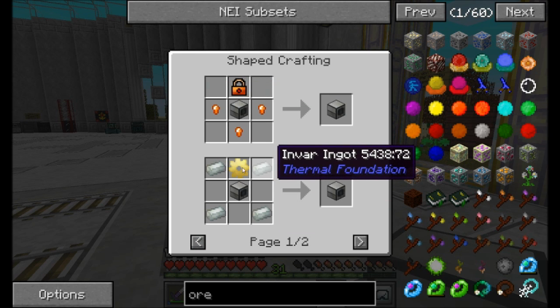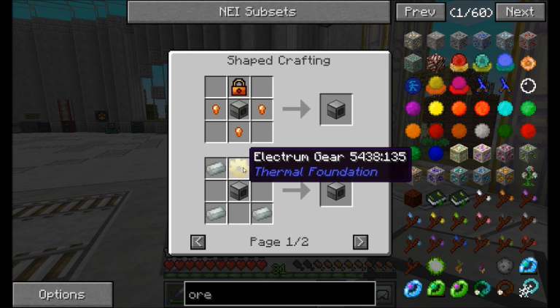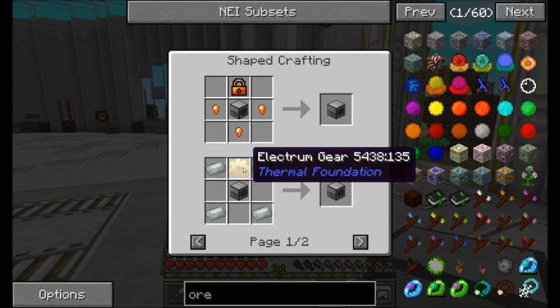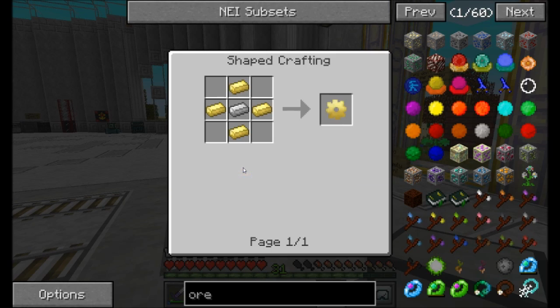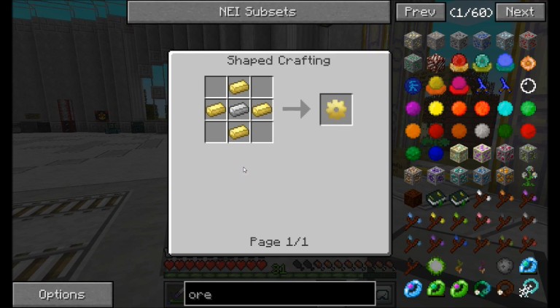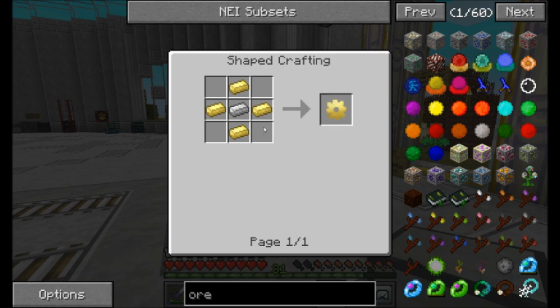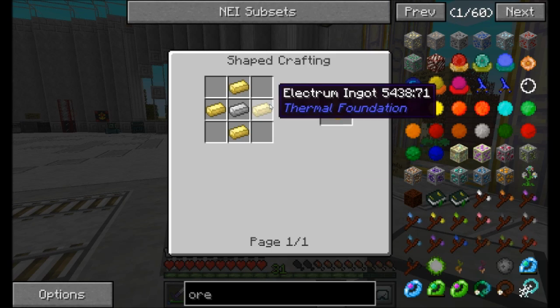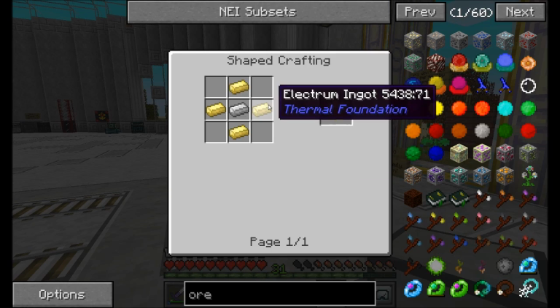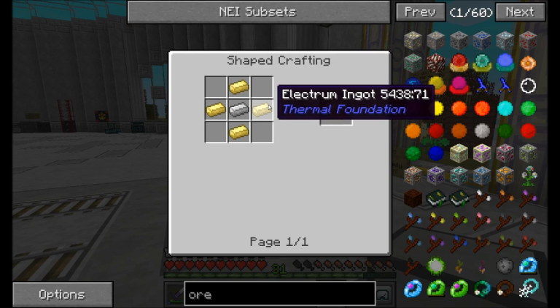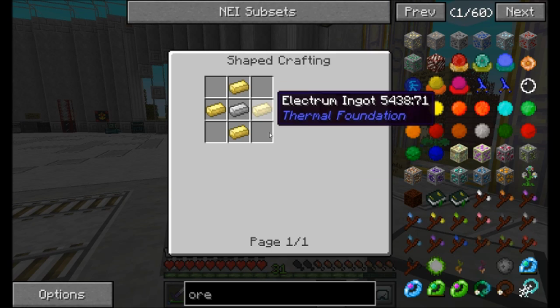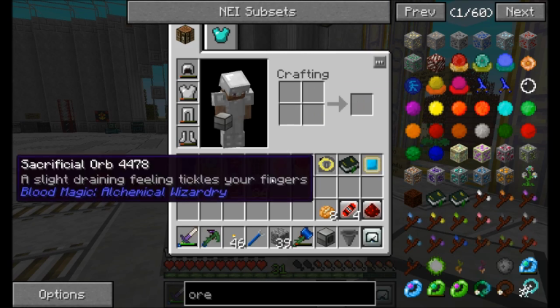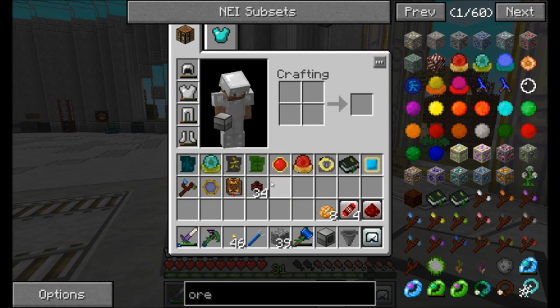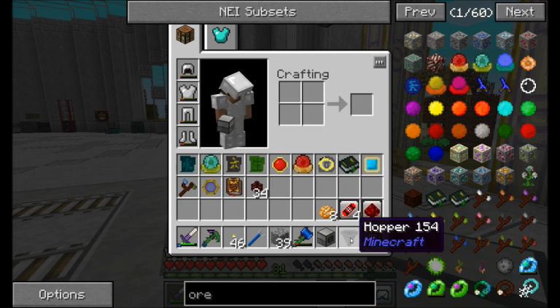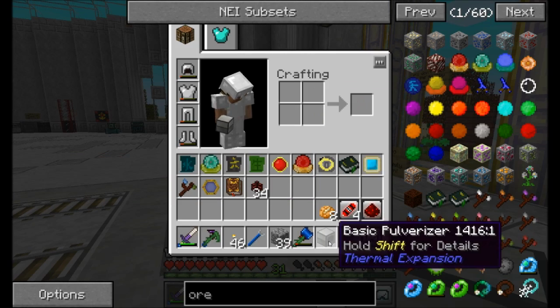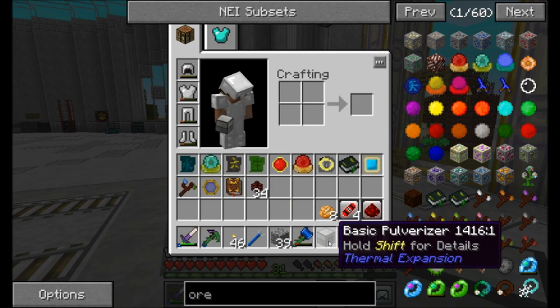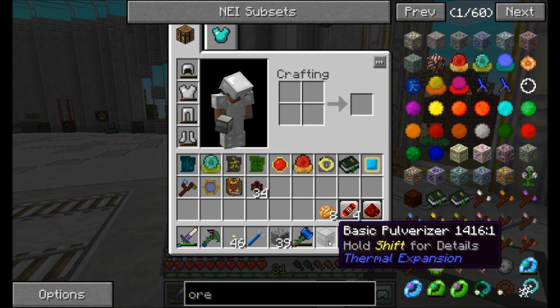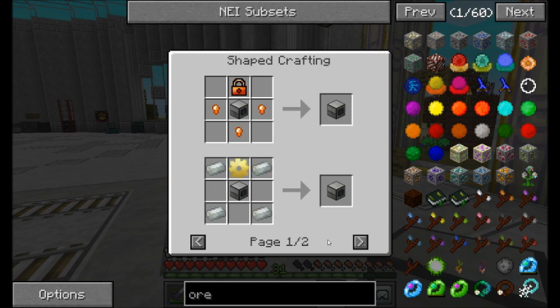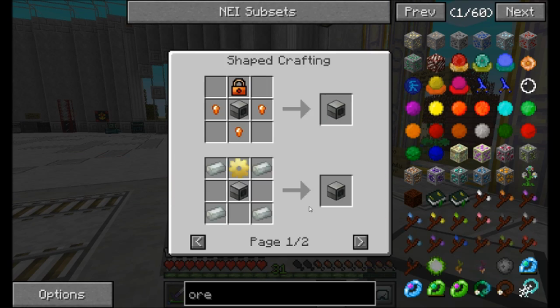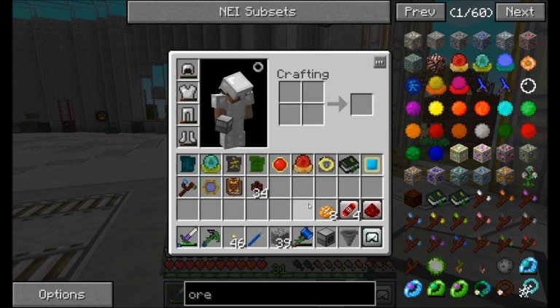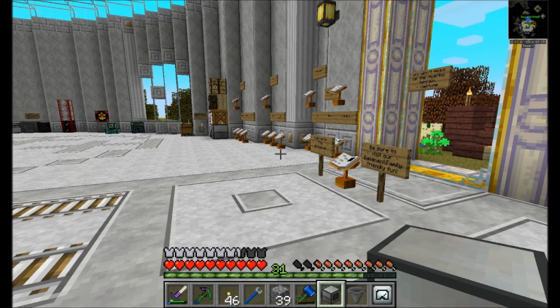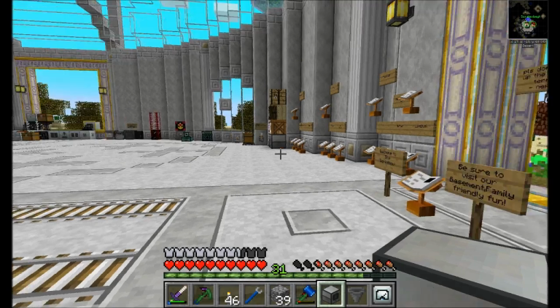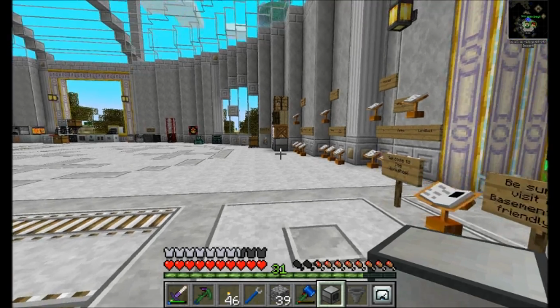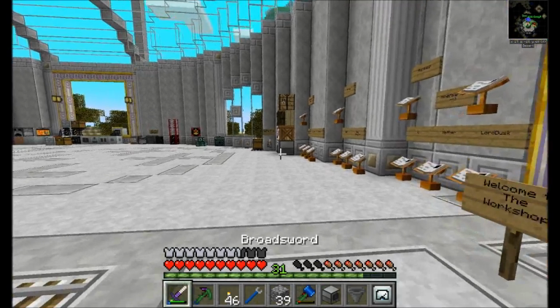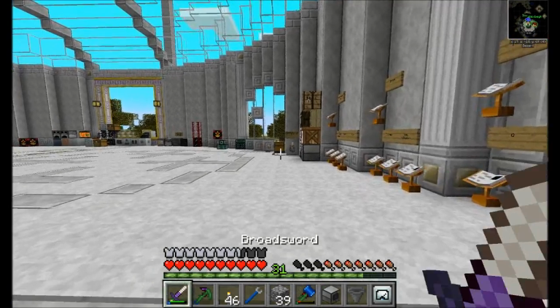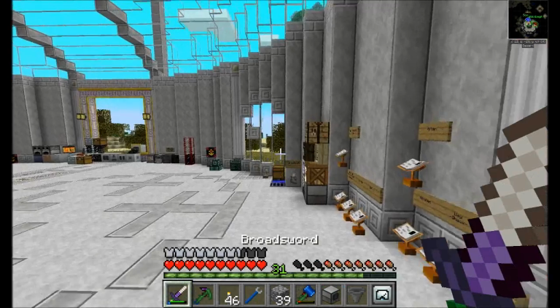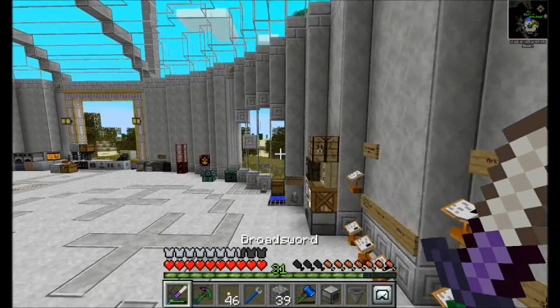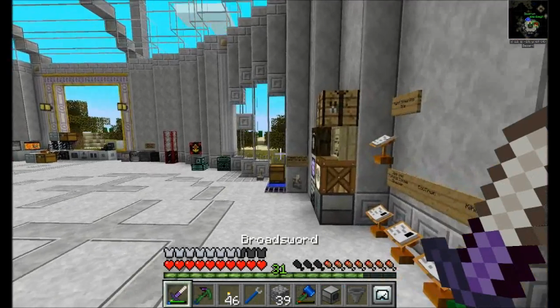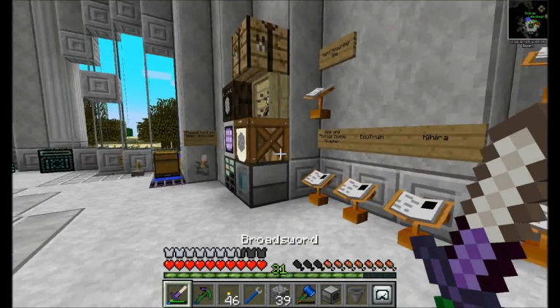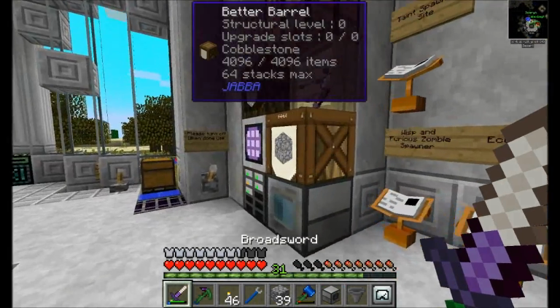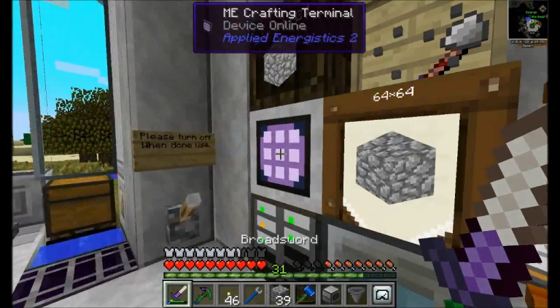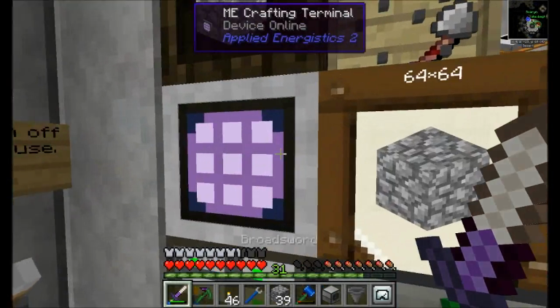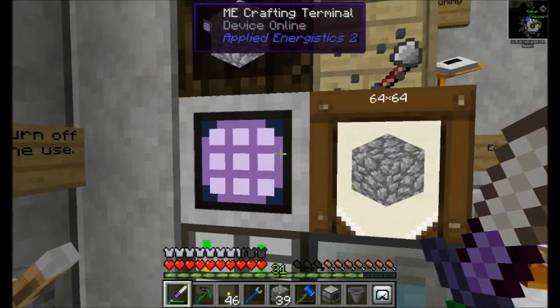Okay, if hardened is Invar, then I just need some electrum and some Invar. And we have electrum in the chest. Do we? All right, well I need some Invar then.